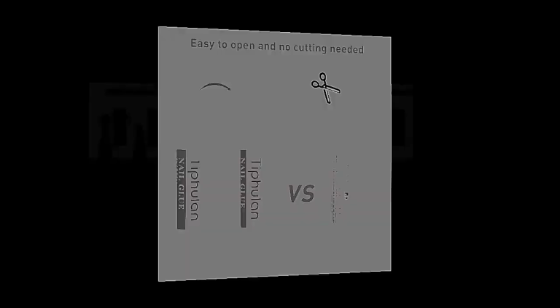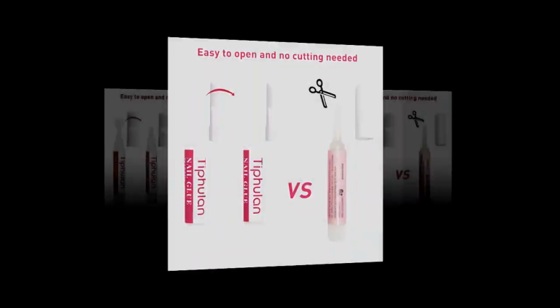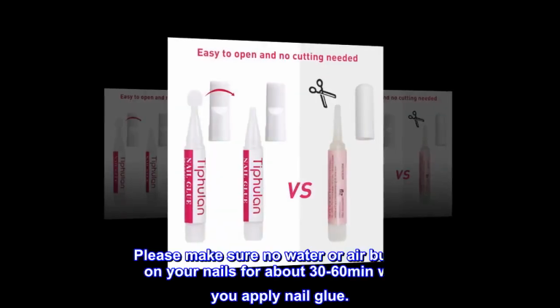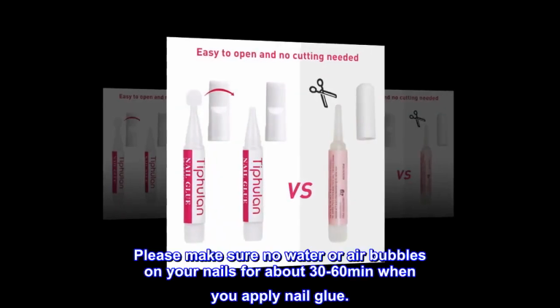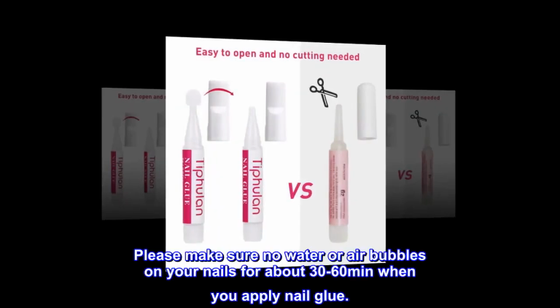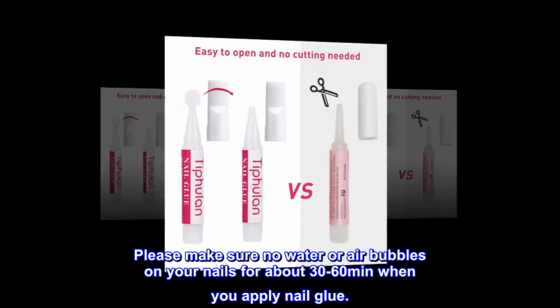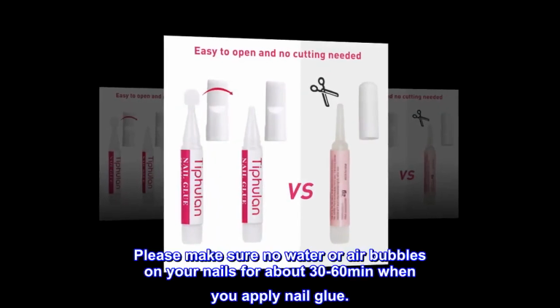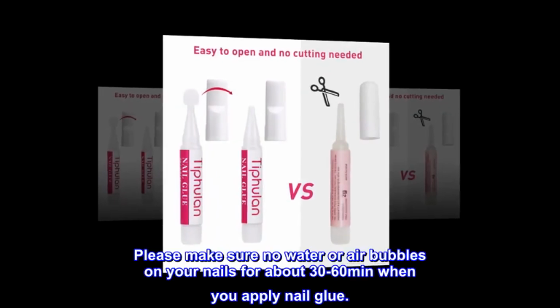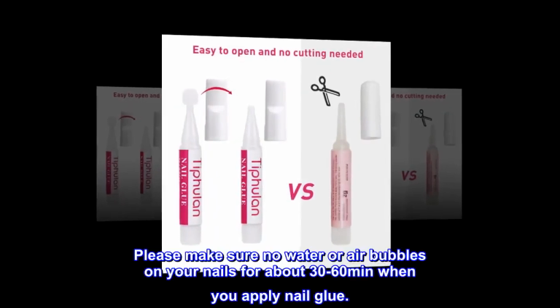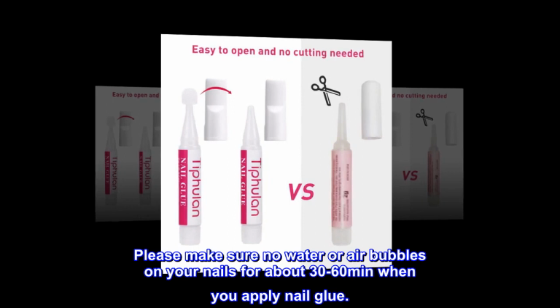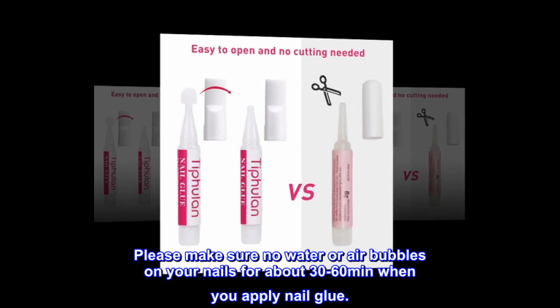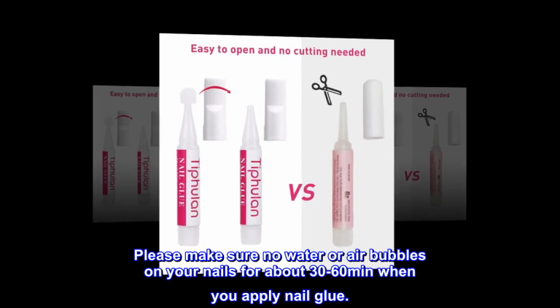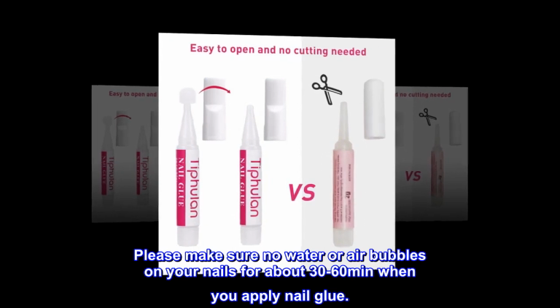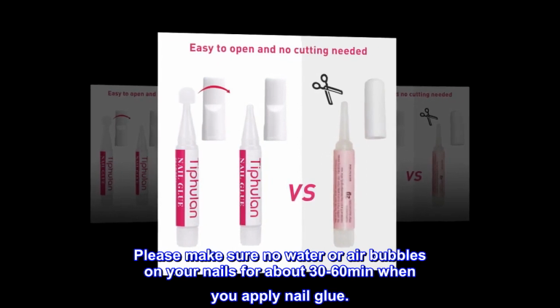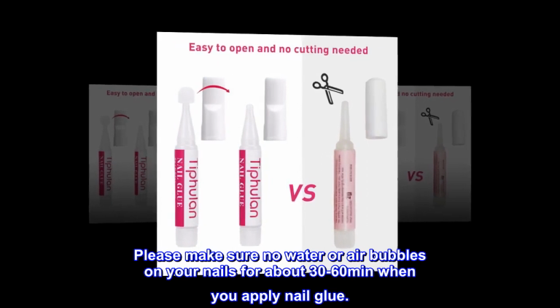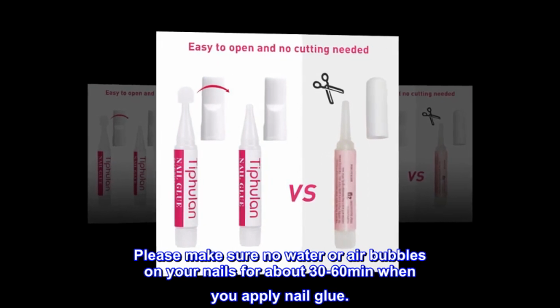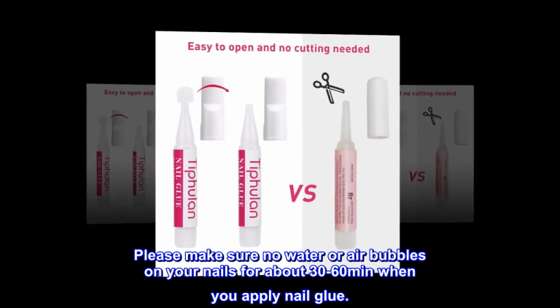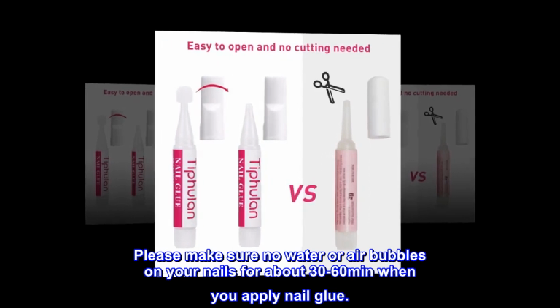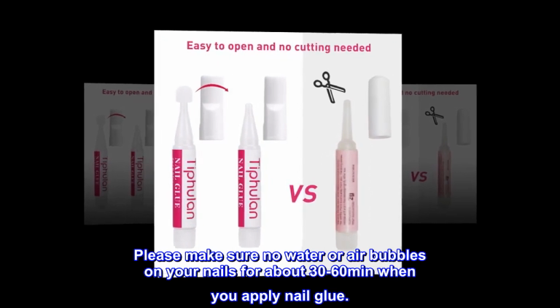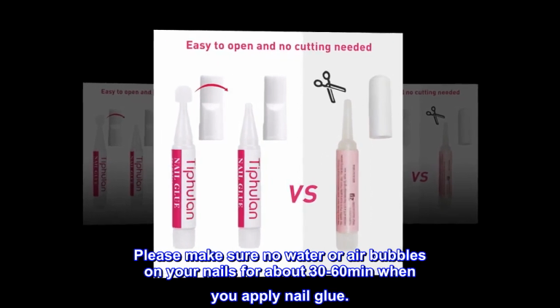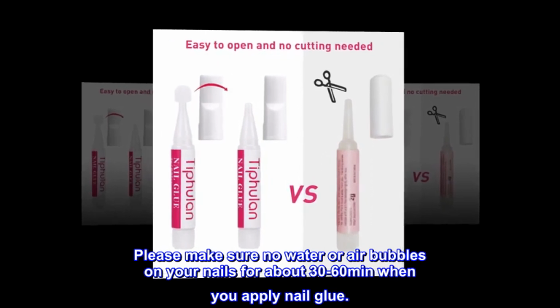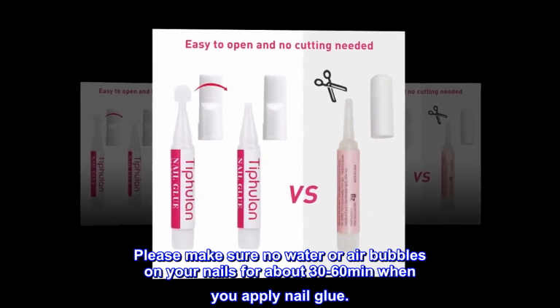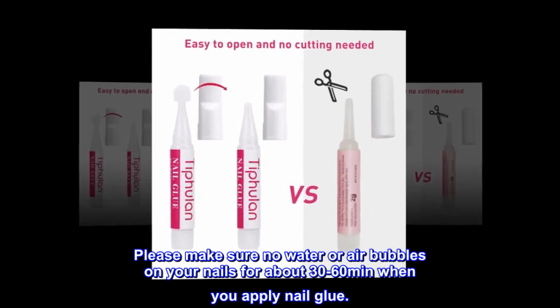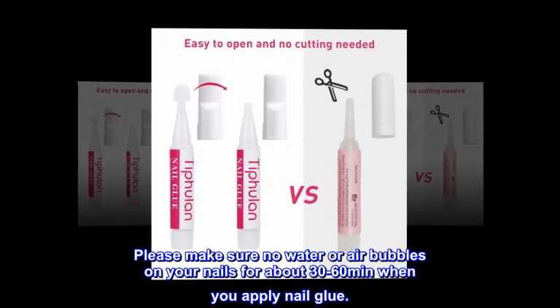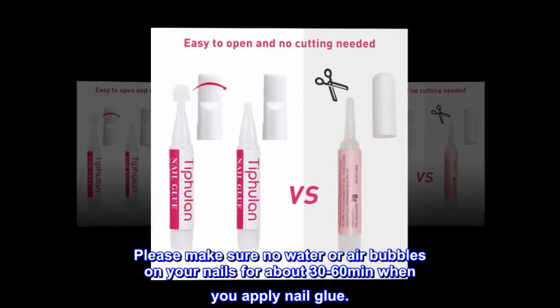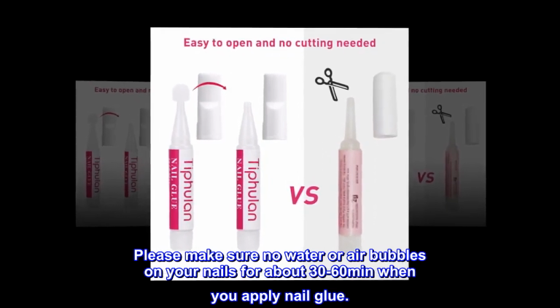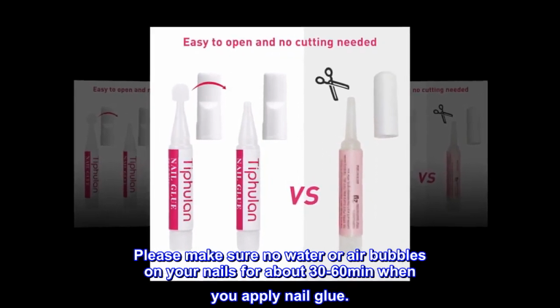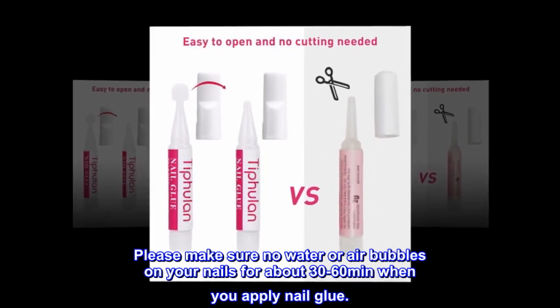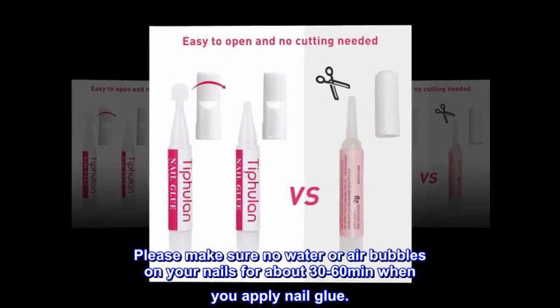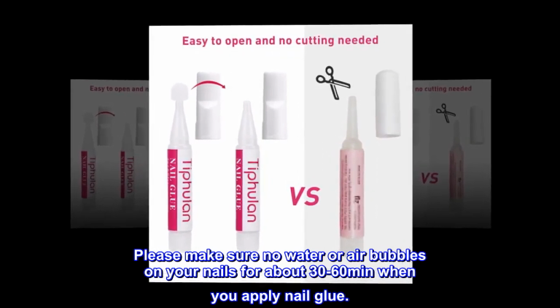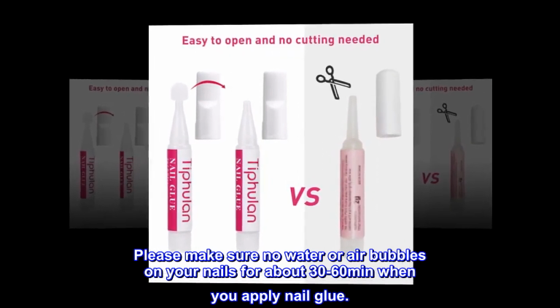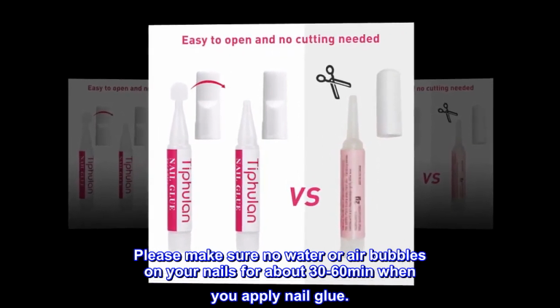Please make sure there is no water or air bubbles on your nails for about 30-60 minutes when you apply nail glue.